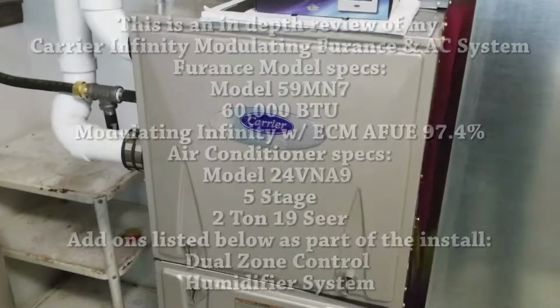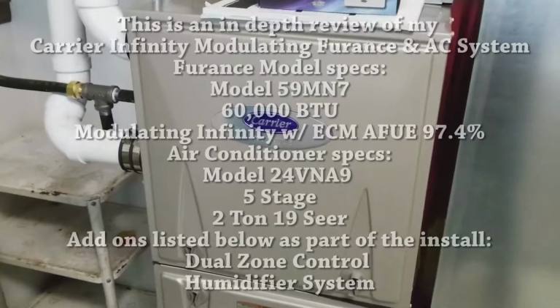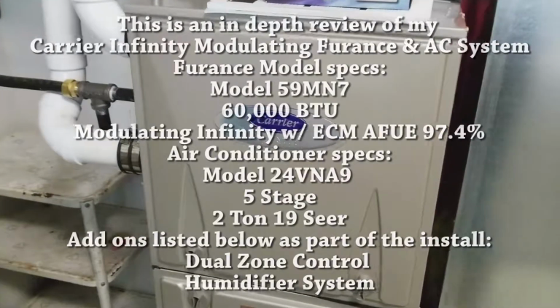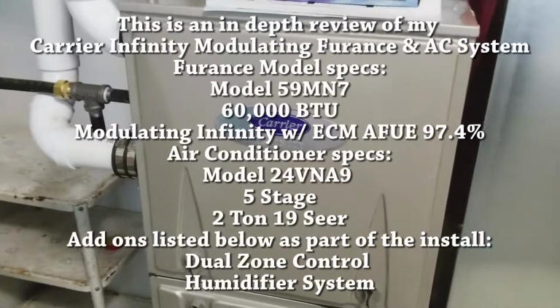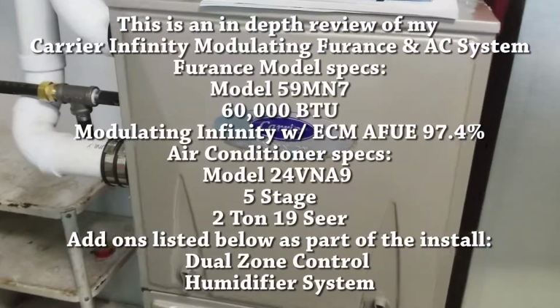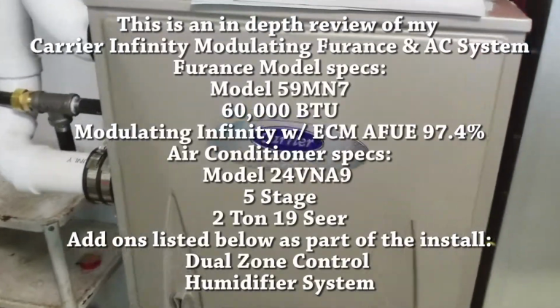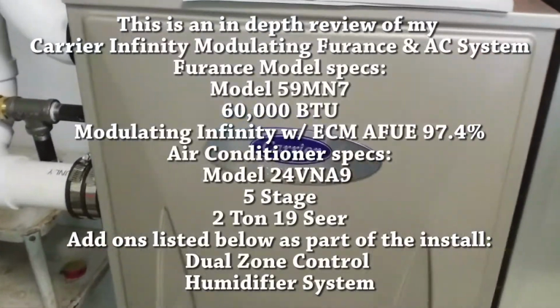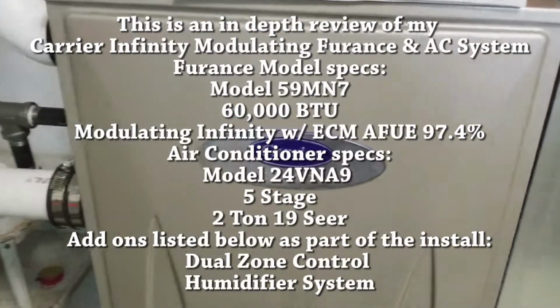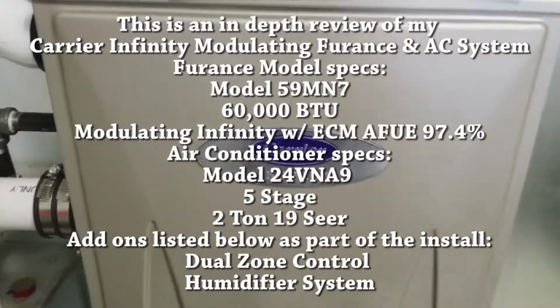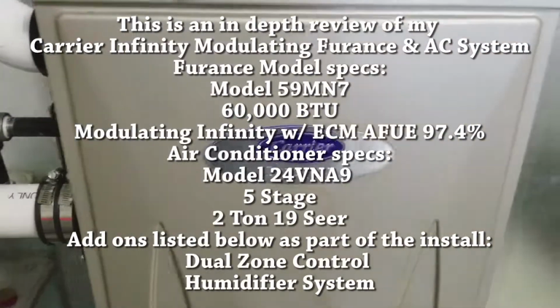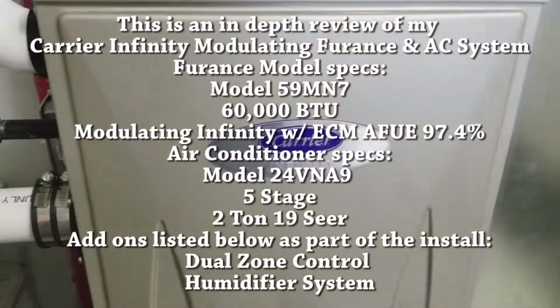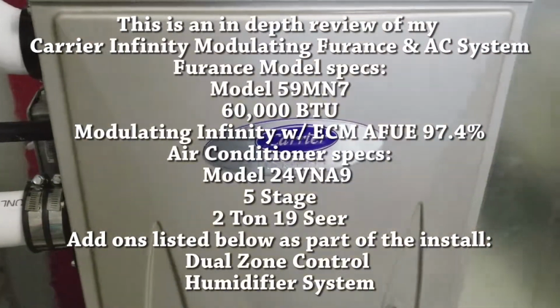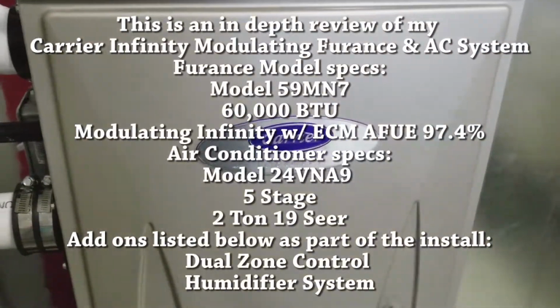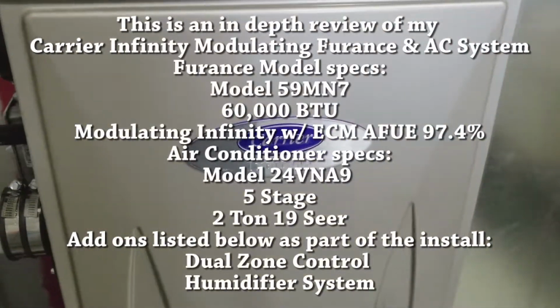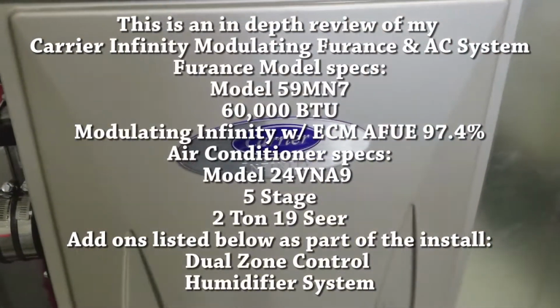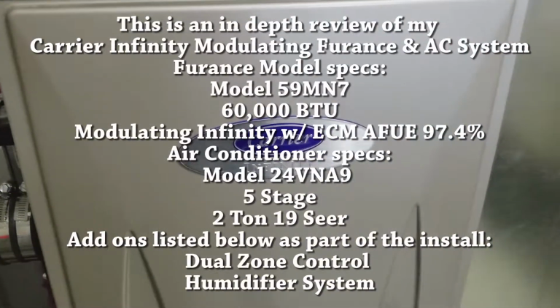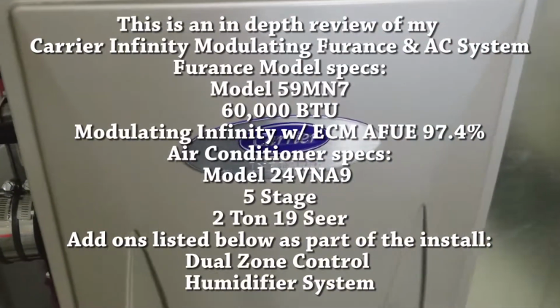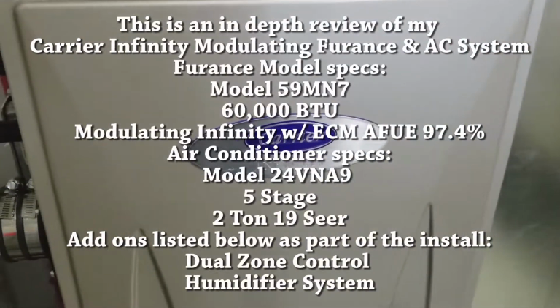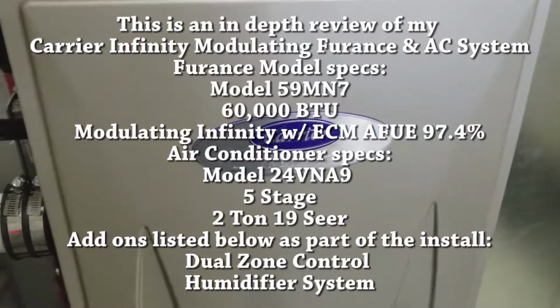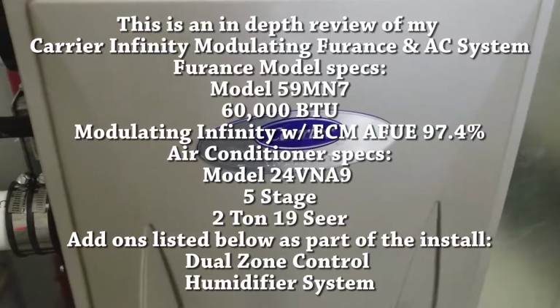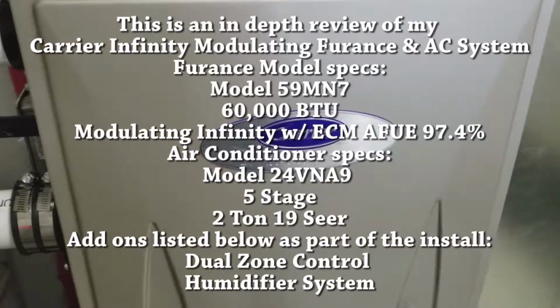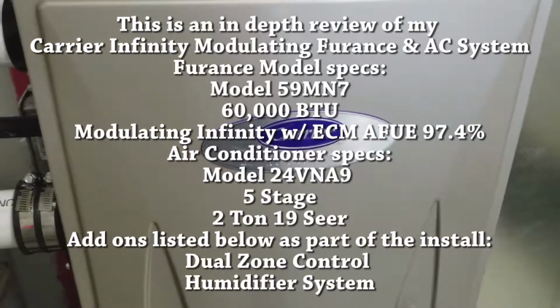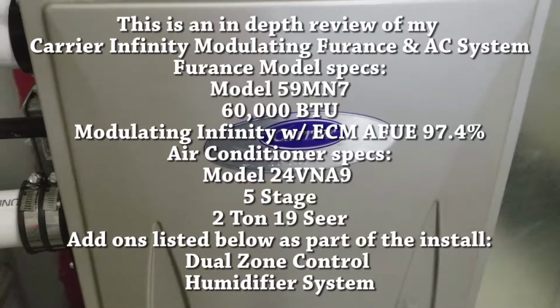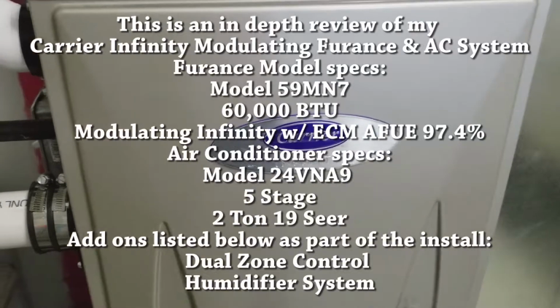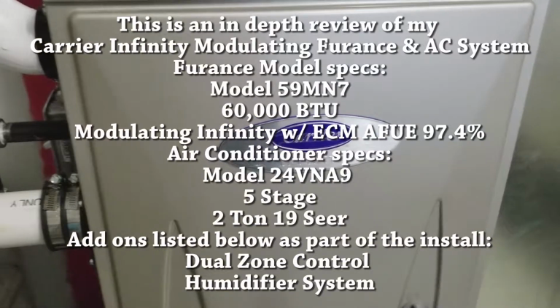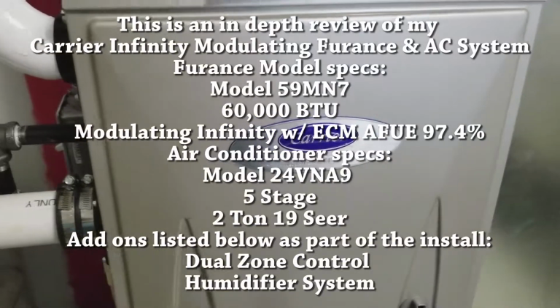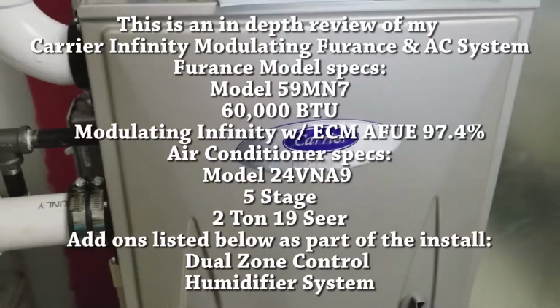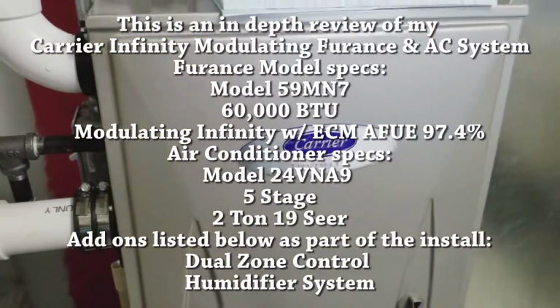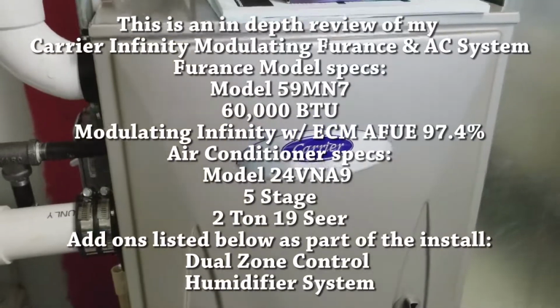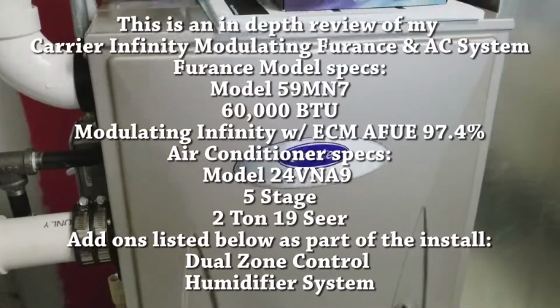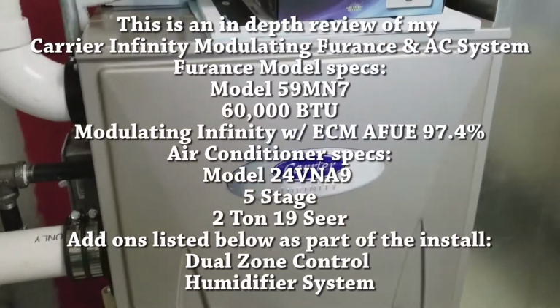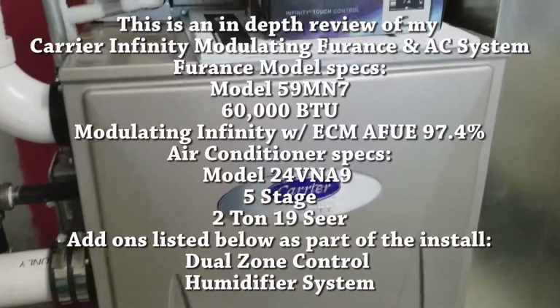I'm going to make a review. This is my new Carrier Infinity system that they're putting in — it's the heater and the air conditioner unit.